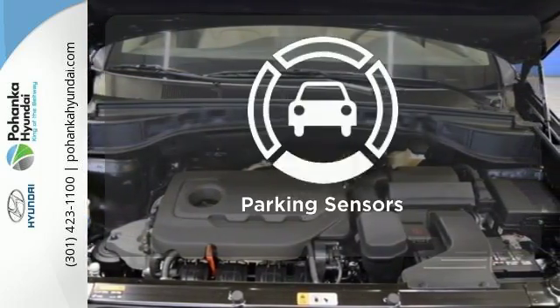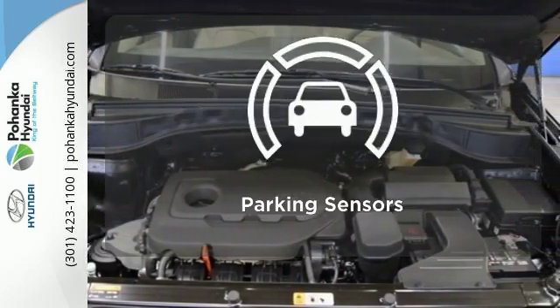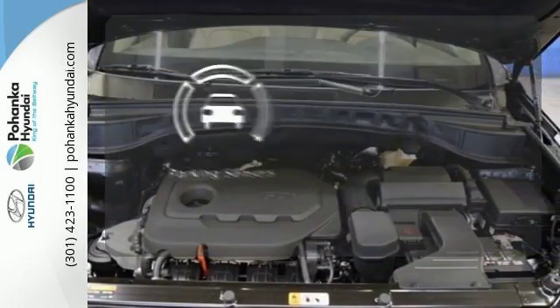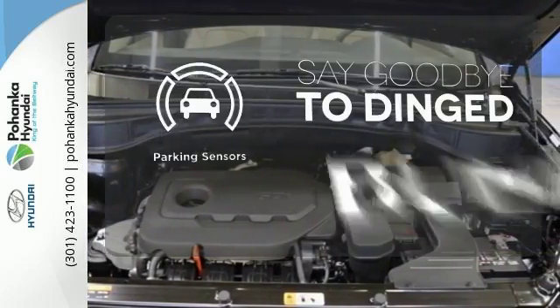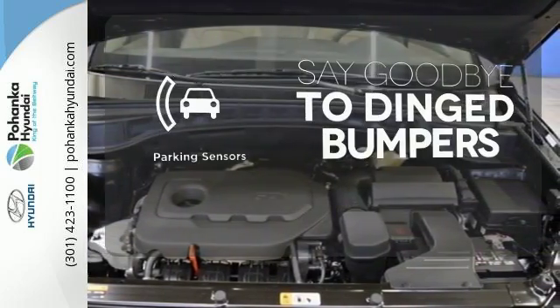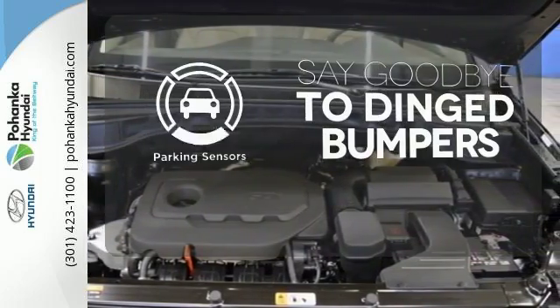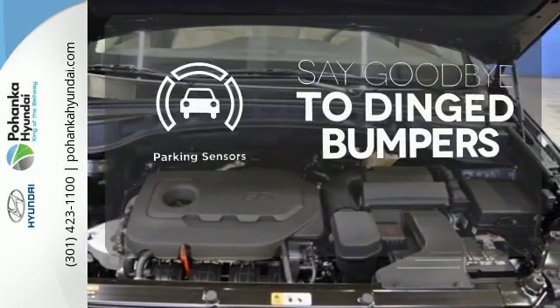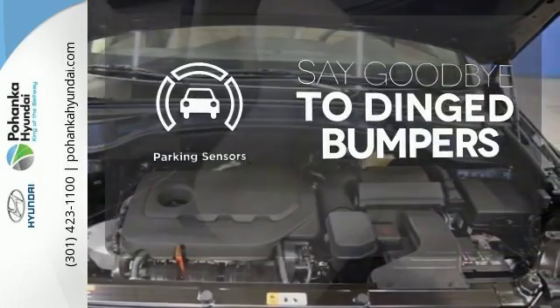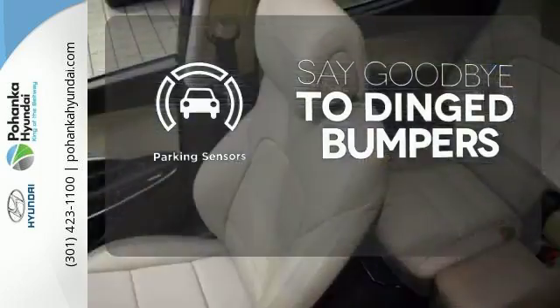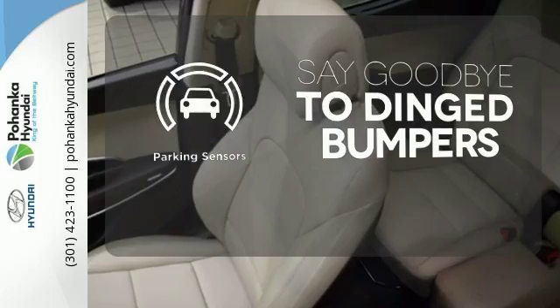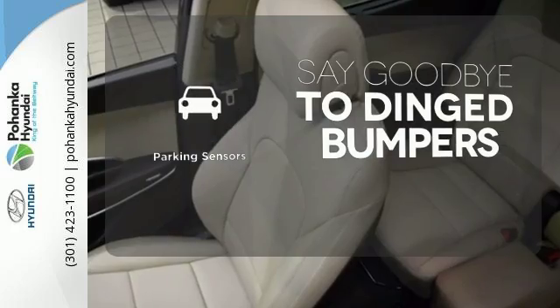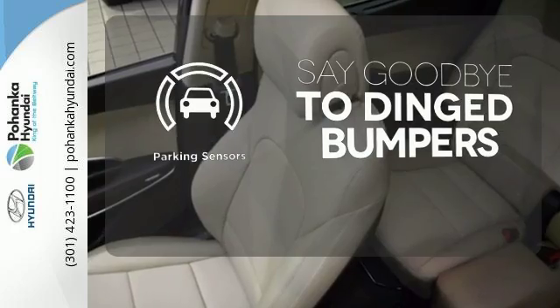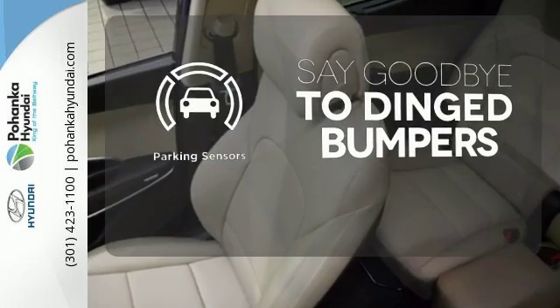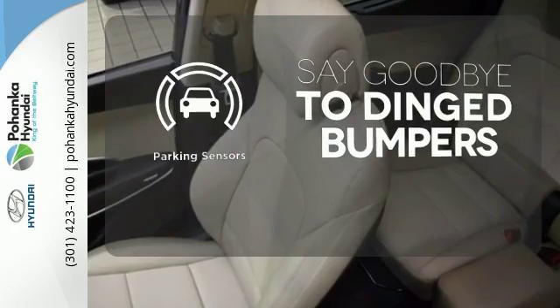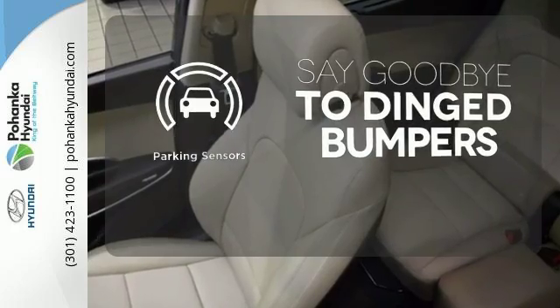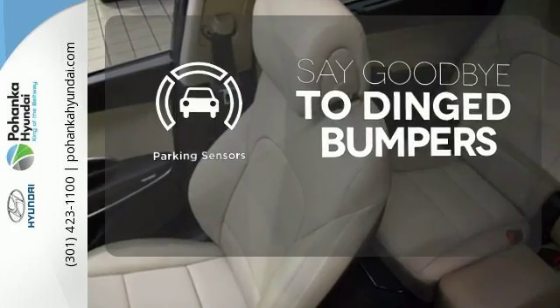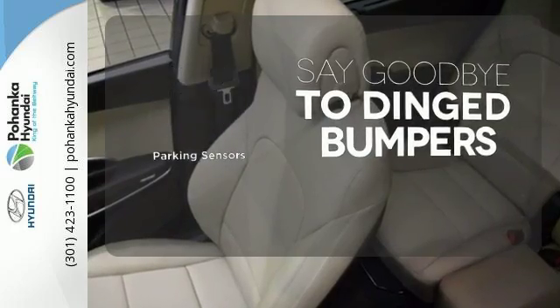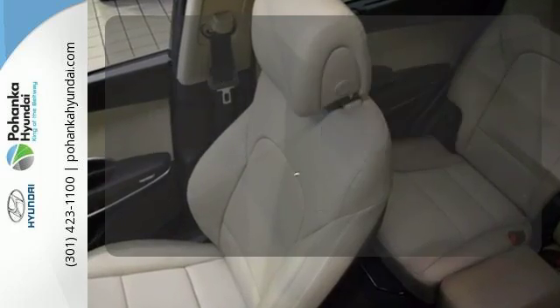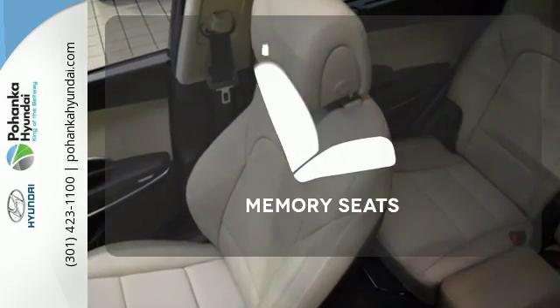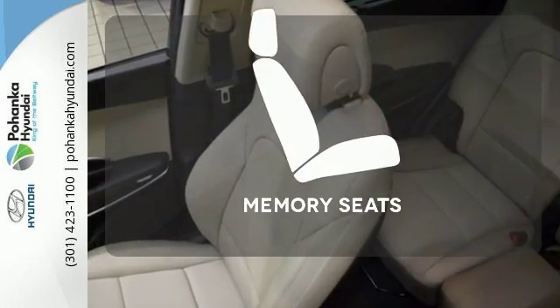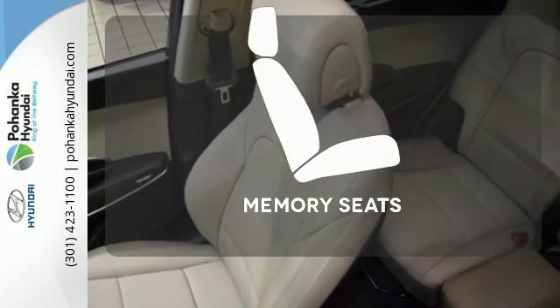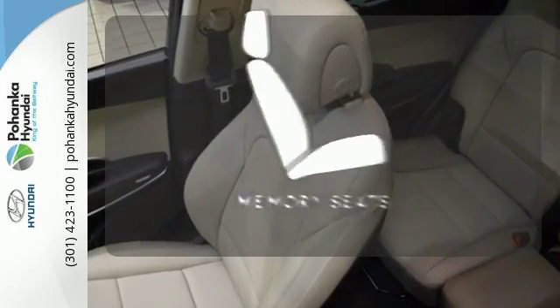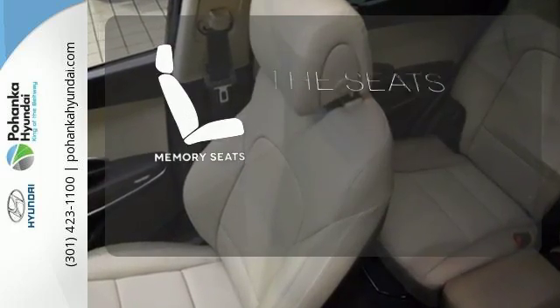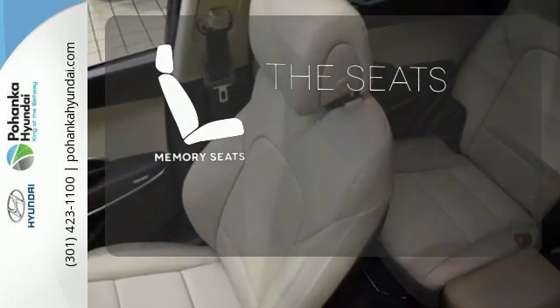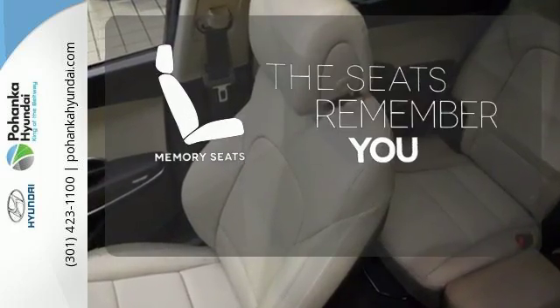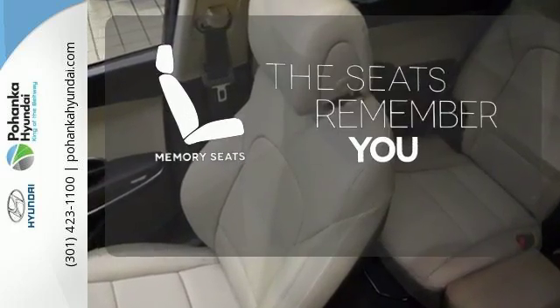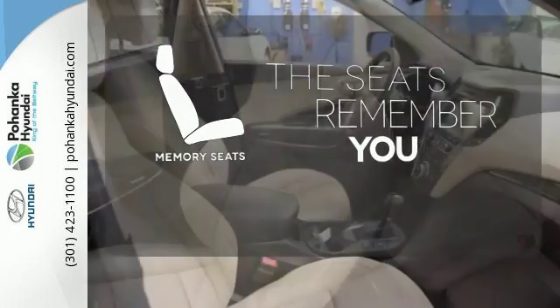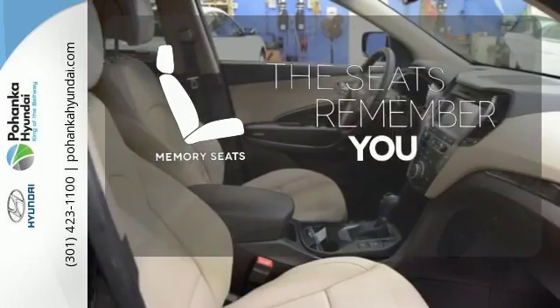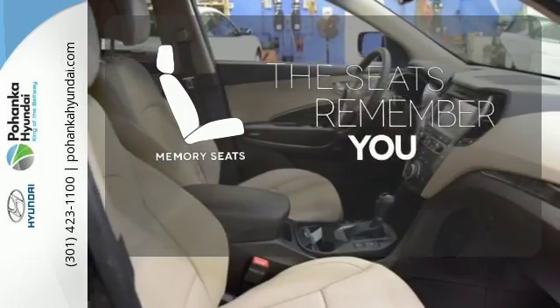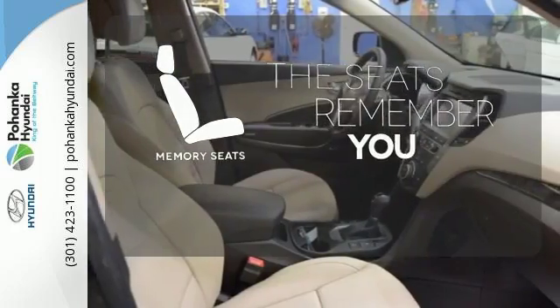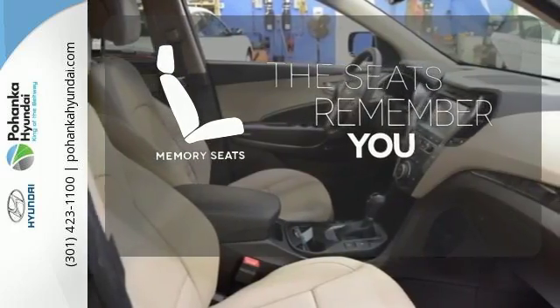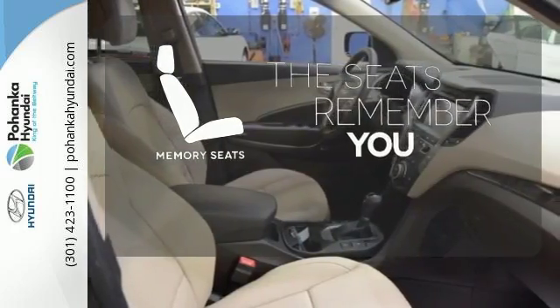Parking sensors help keep you safe by alerting you to your surroundings. Let the memory seats adjust to your preferred setting.